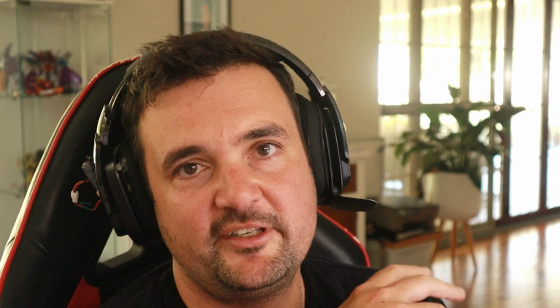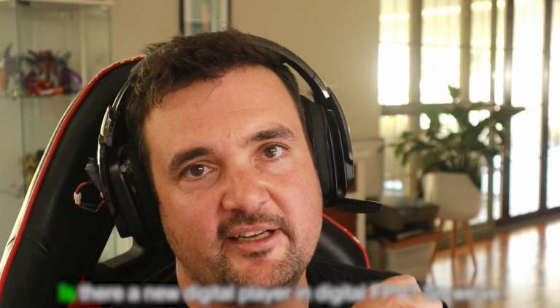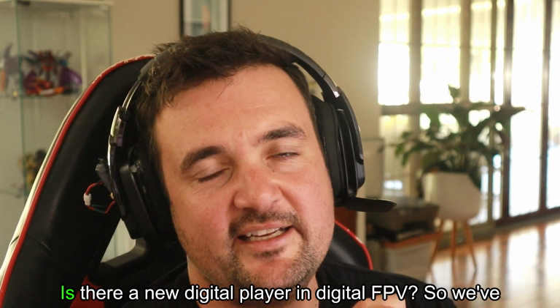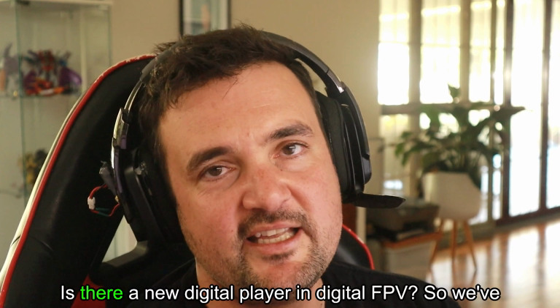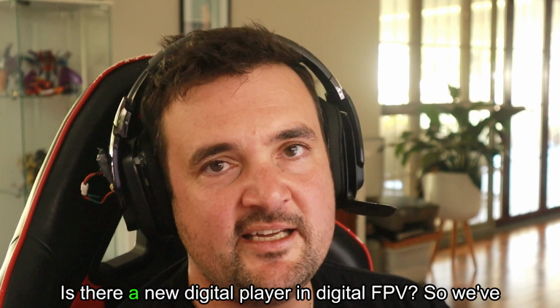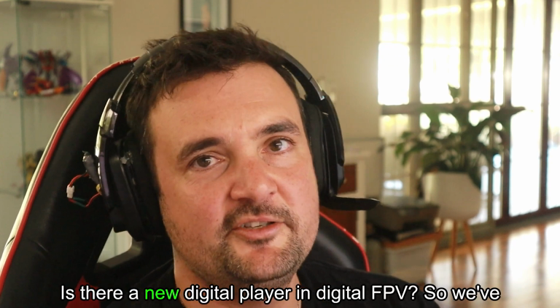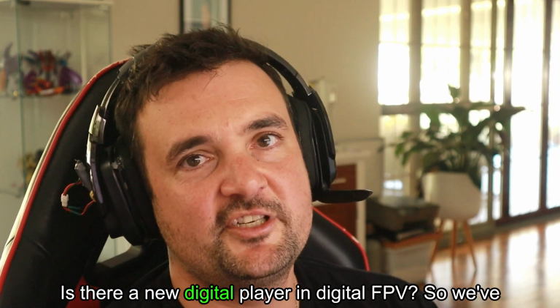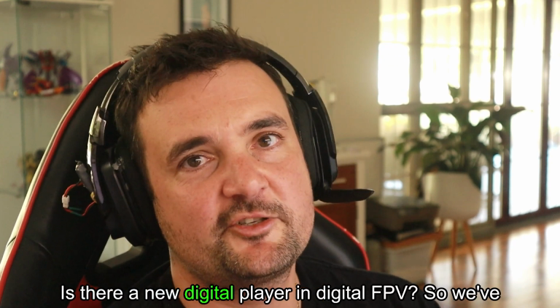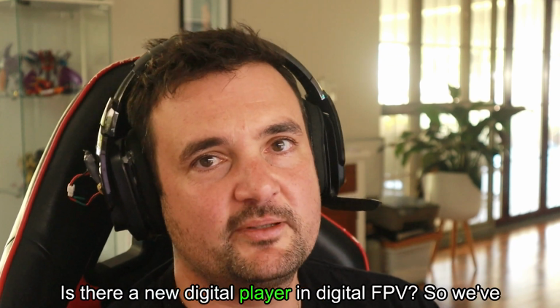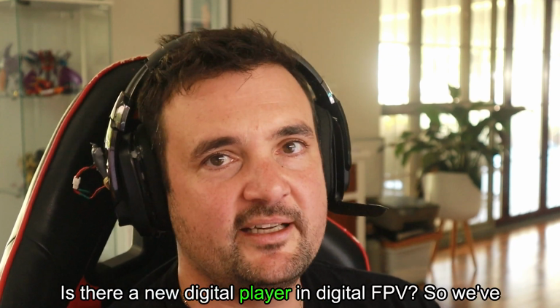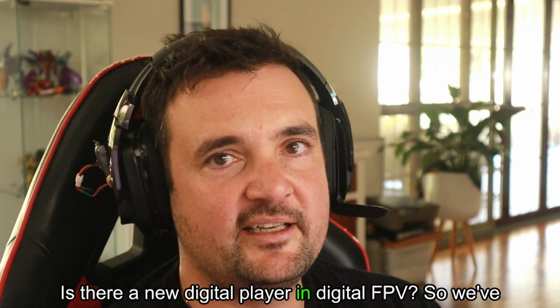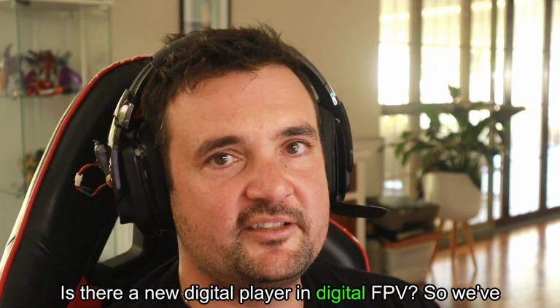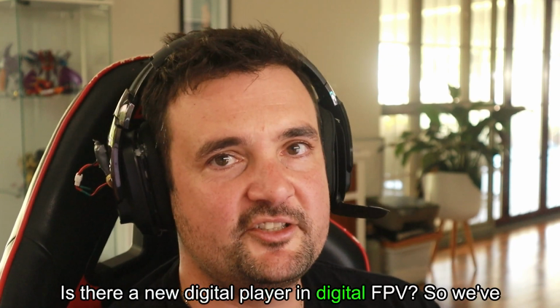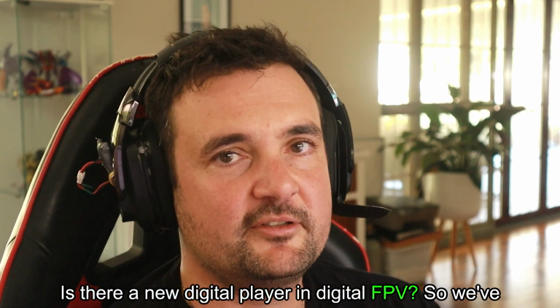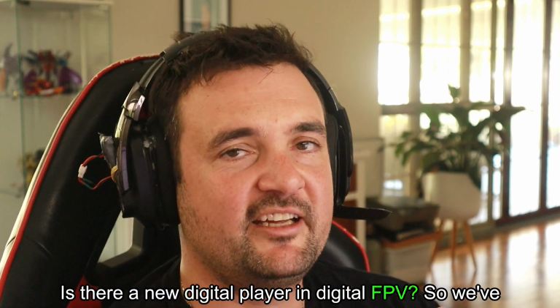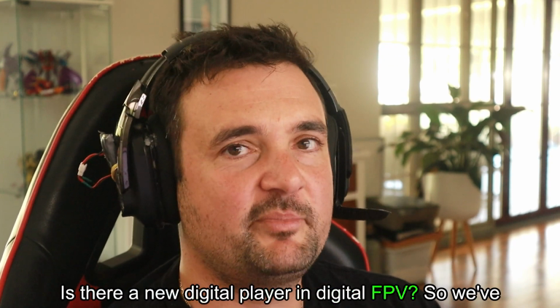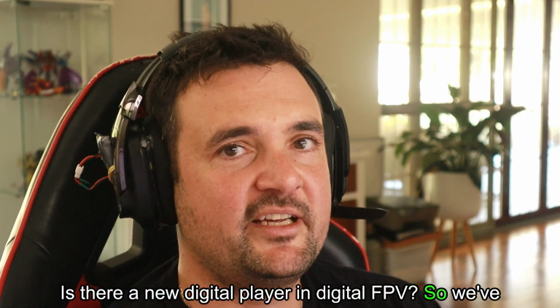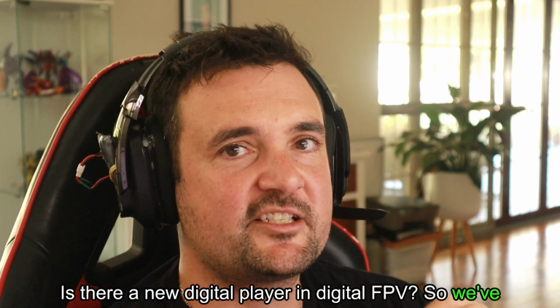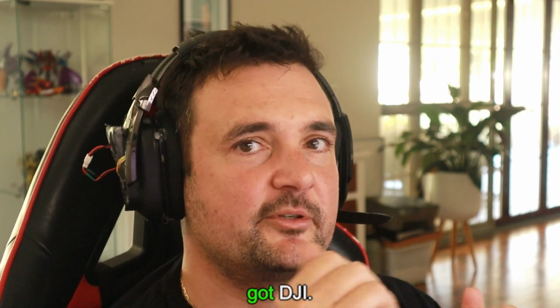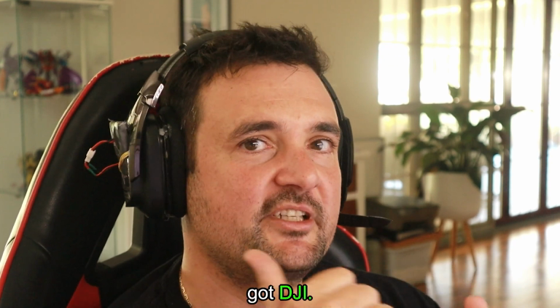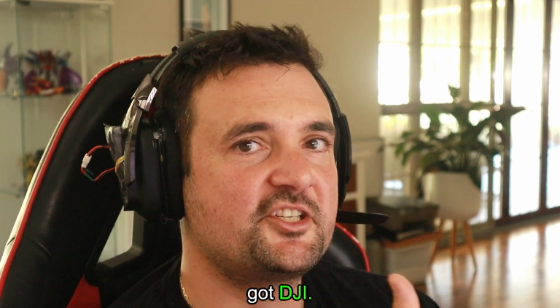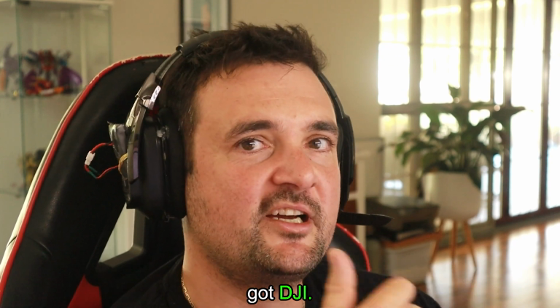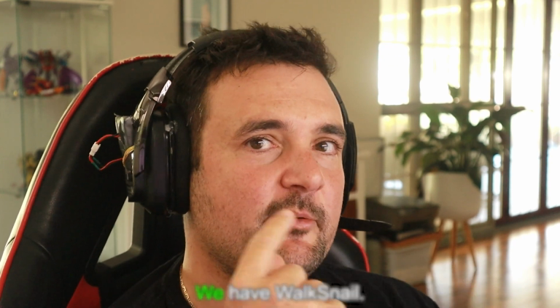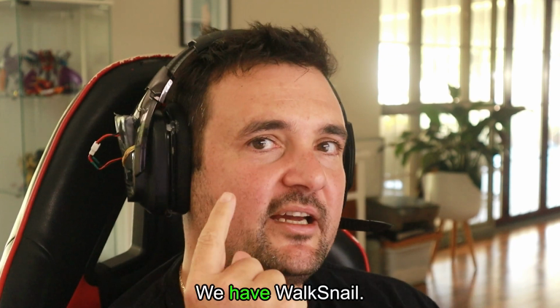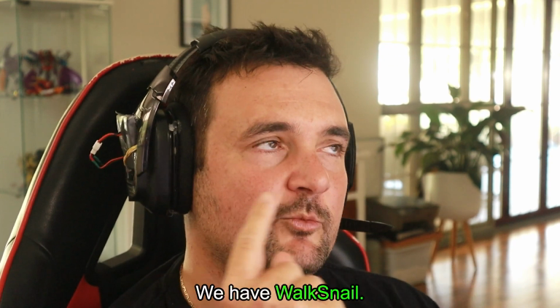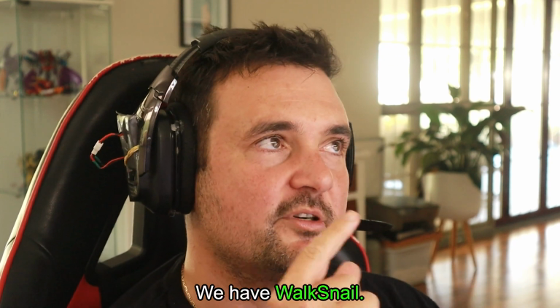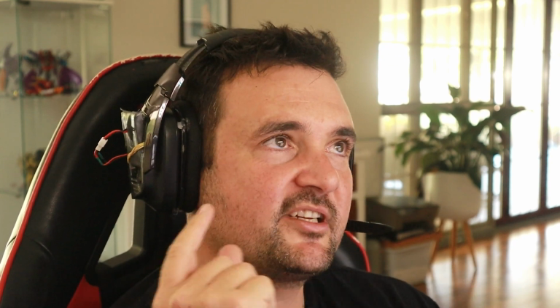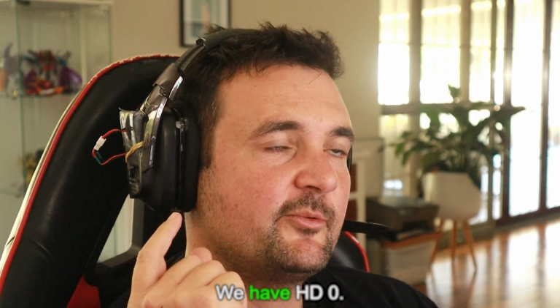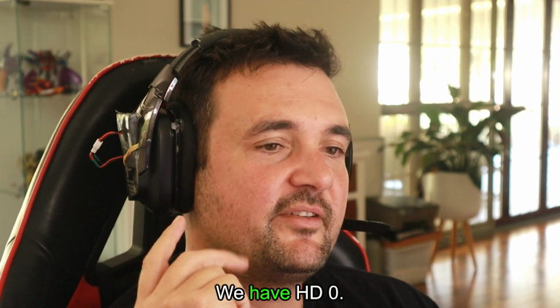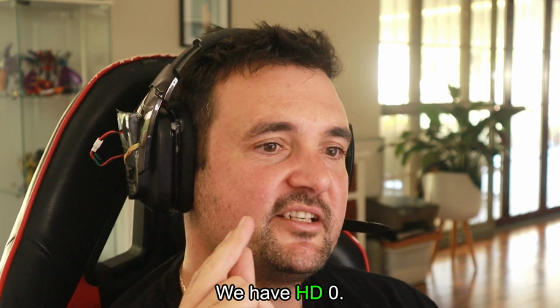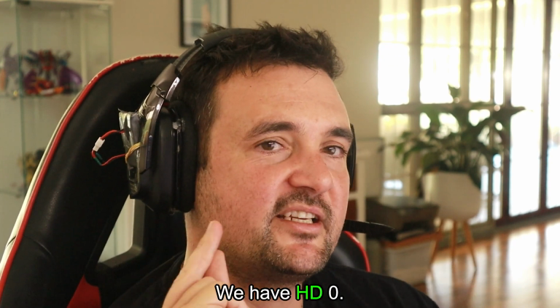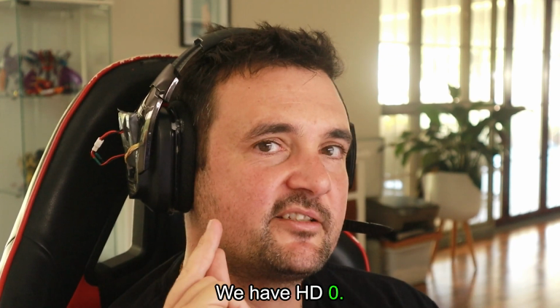Is there a new digital player in digital FPV? We've got DJI, we have Walksnail, and we have HDO.